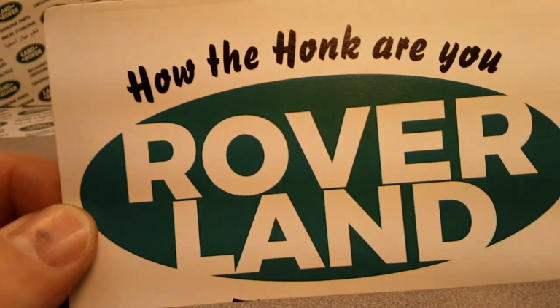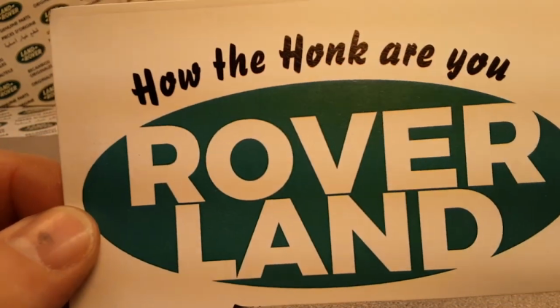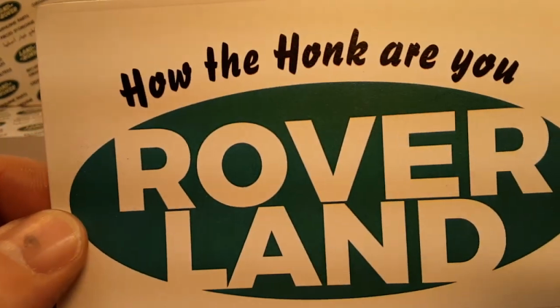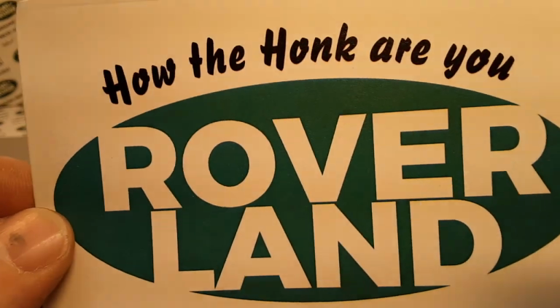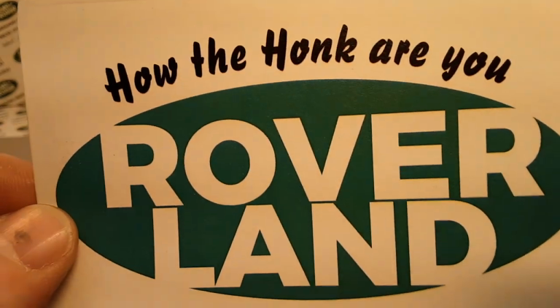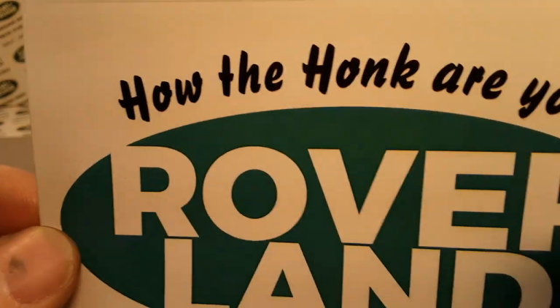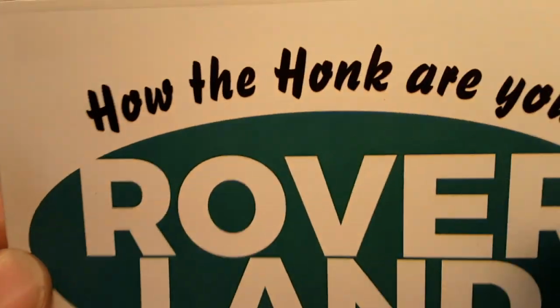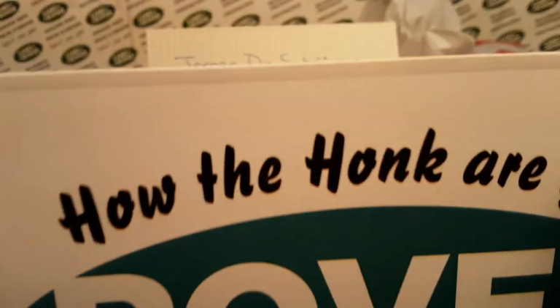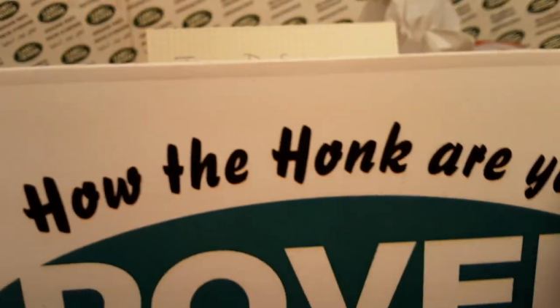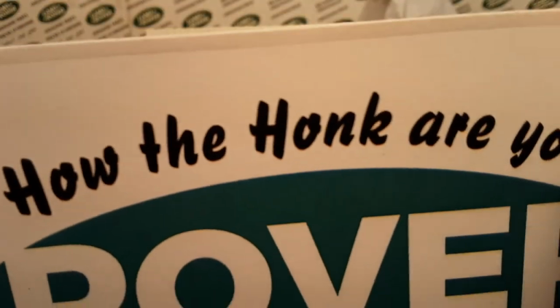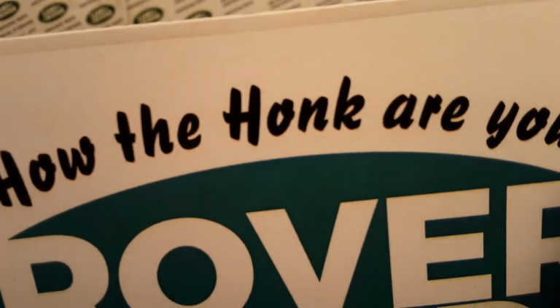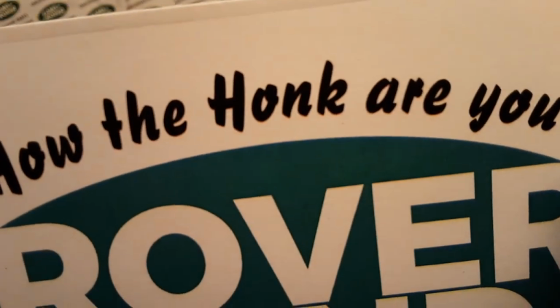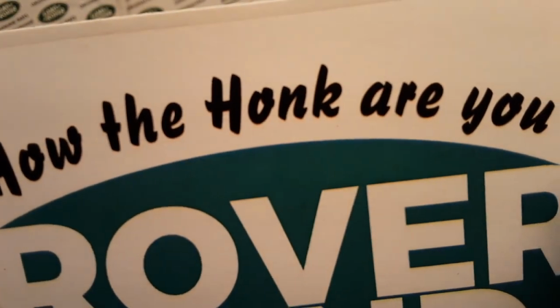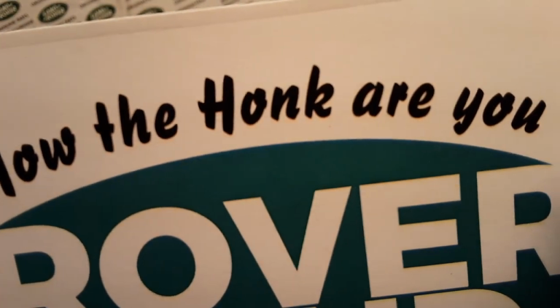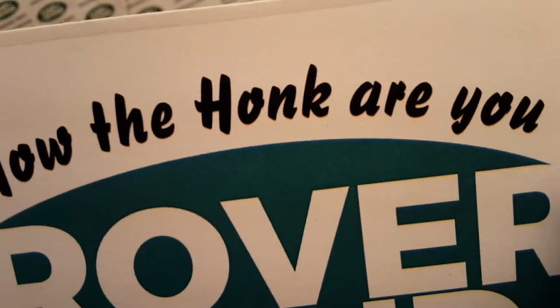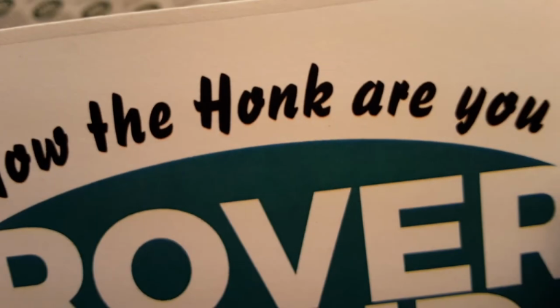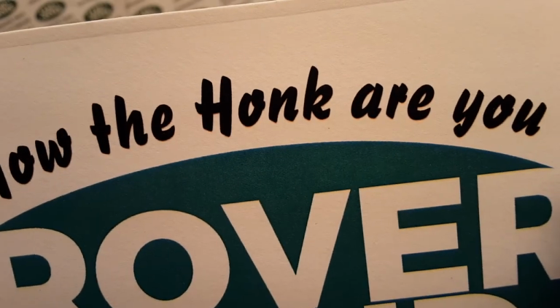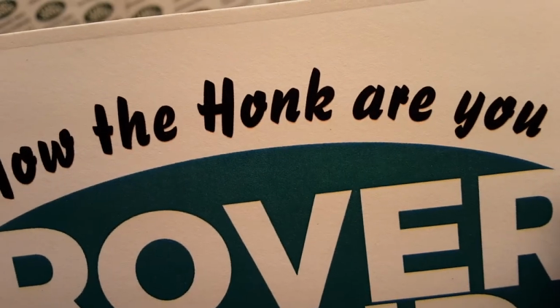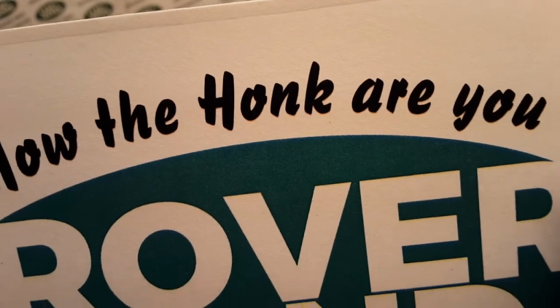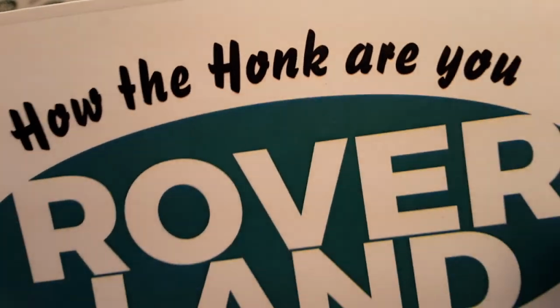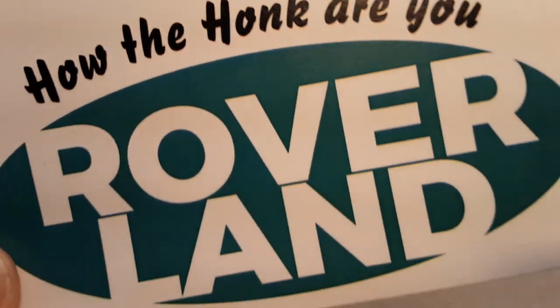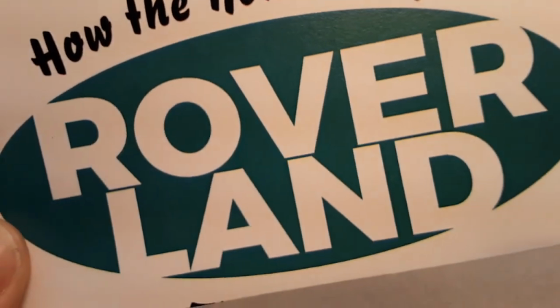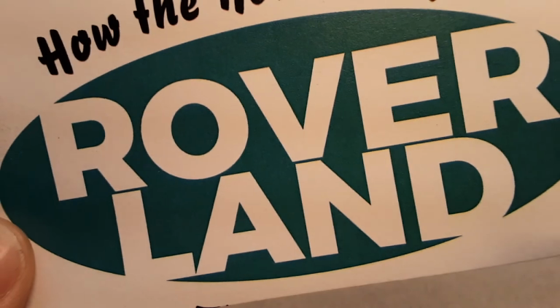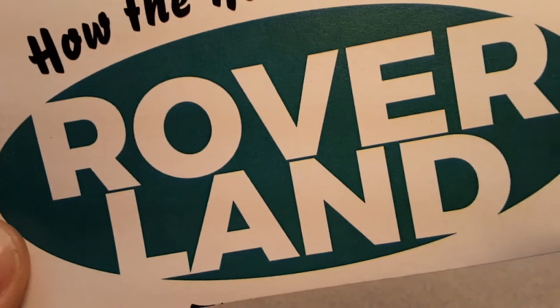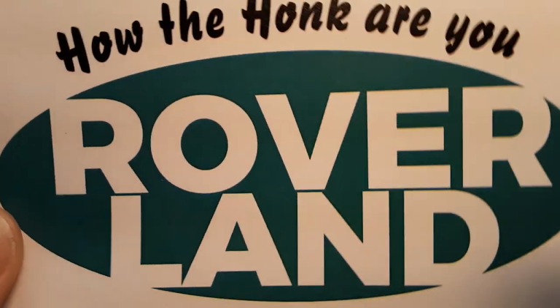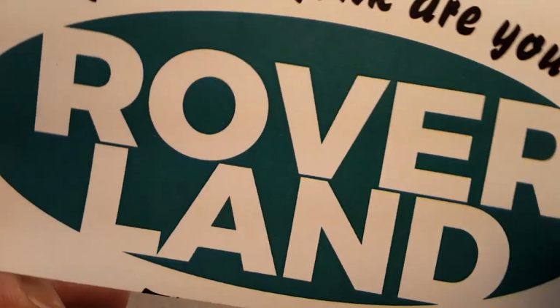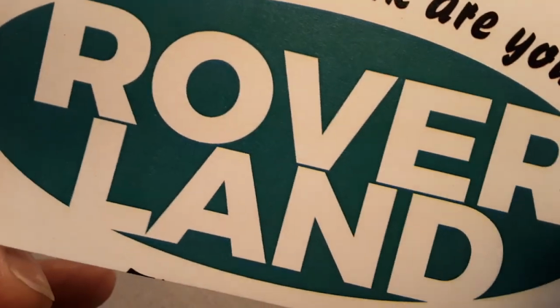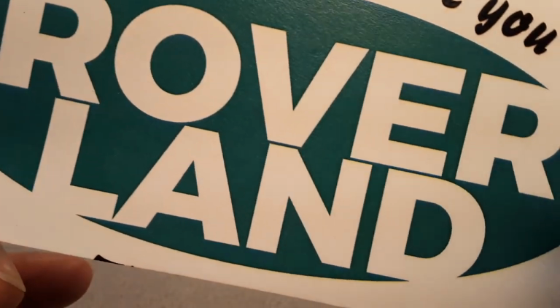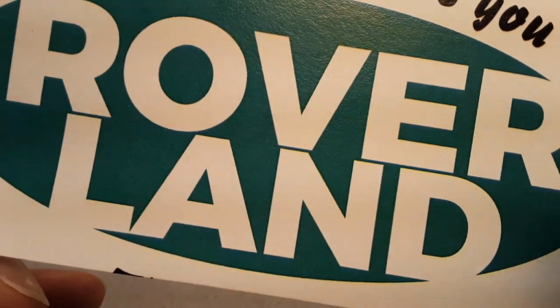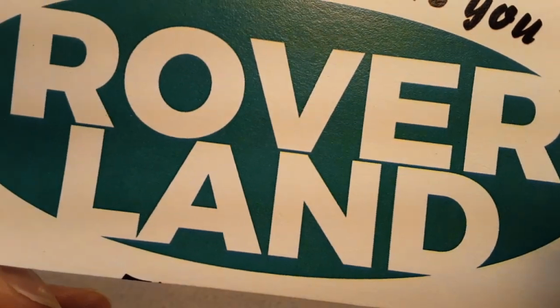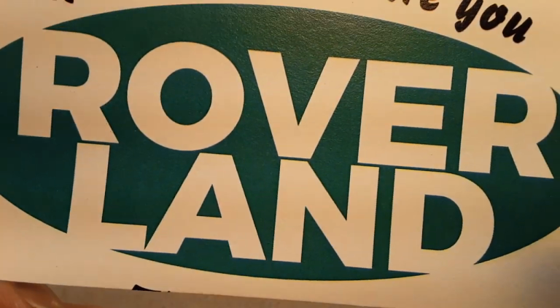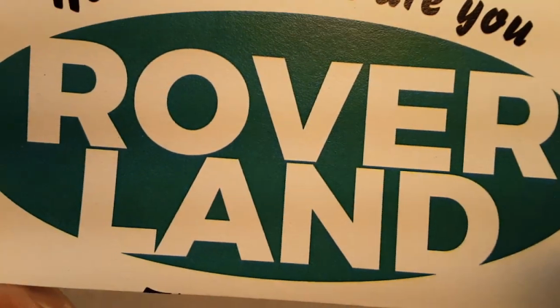G'day, g'day! How the heck are you? Welcome to Roverland! This is your friend Dan O.